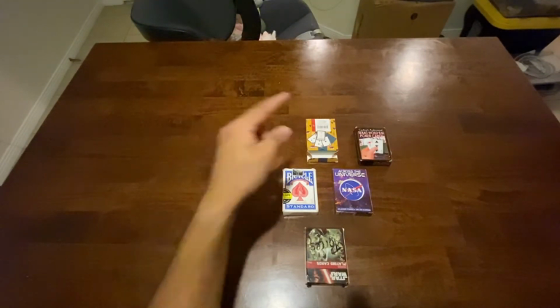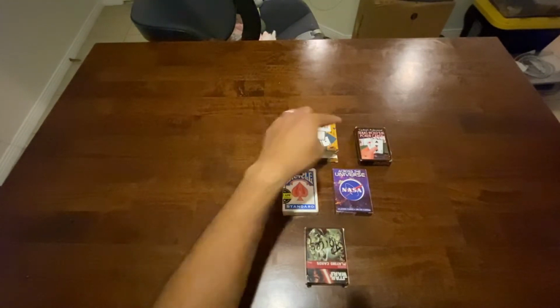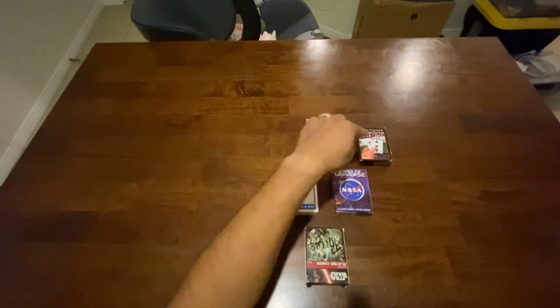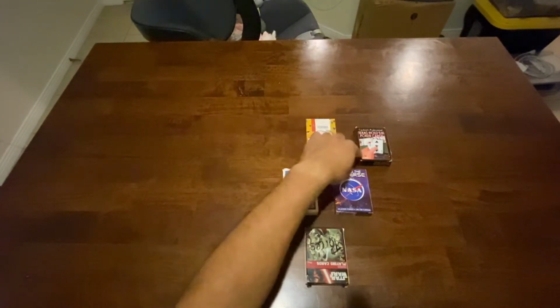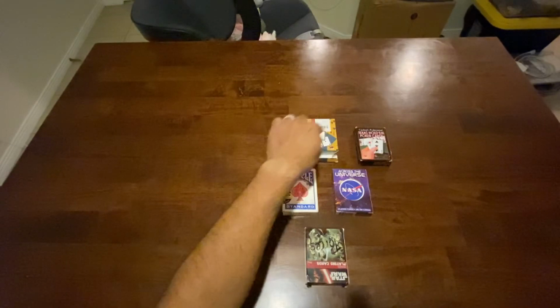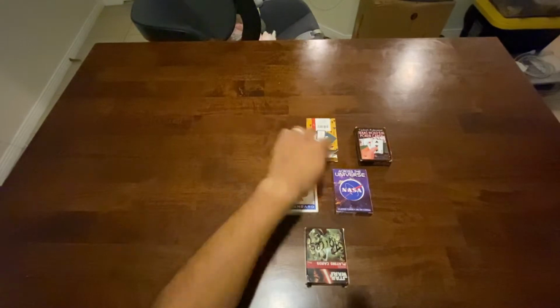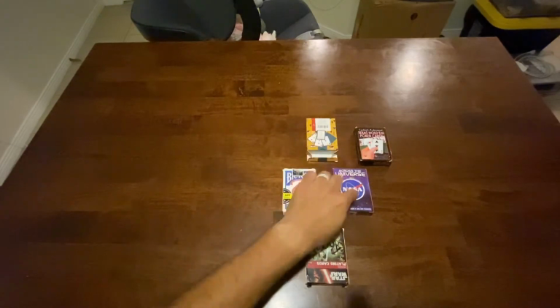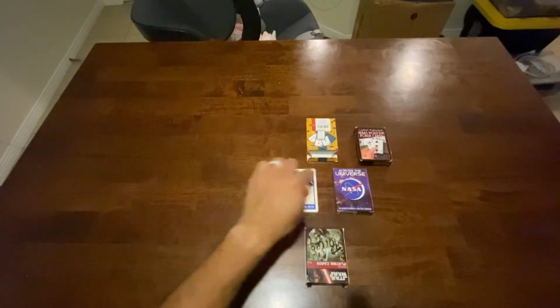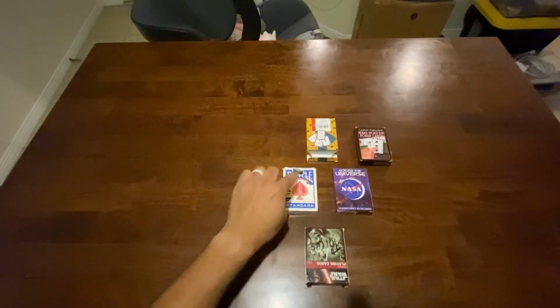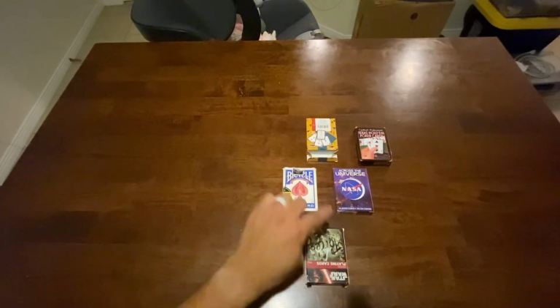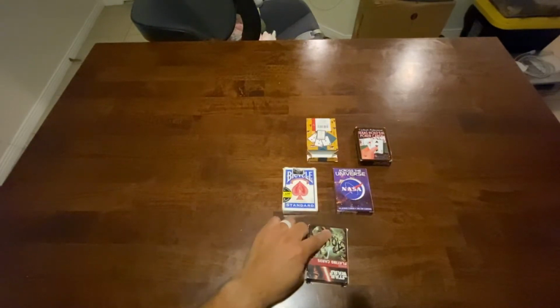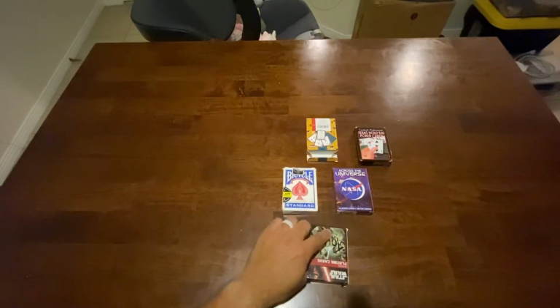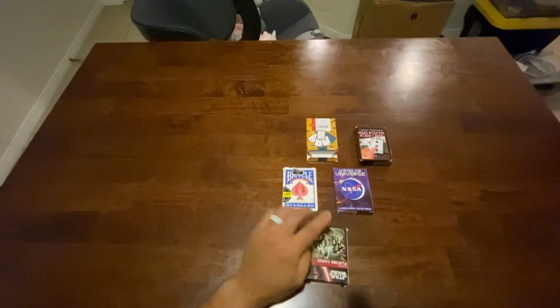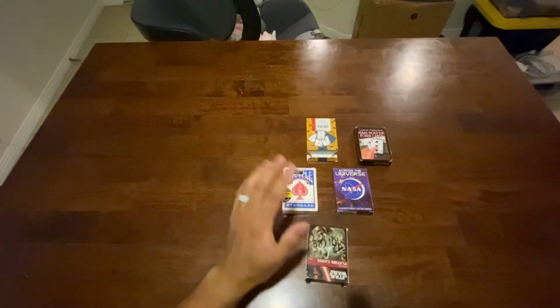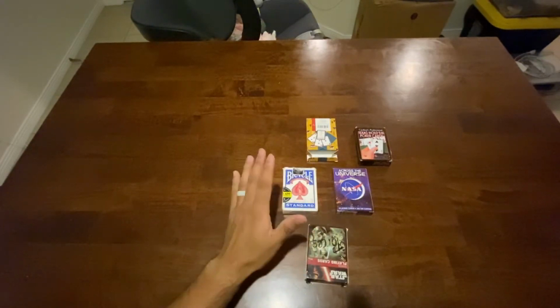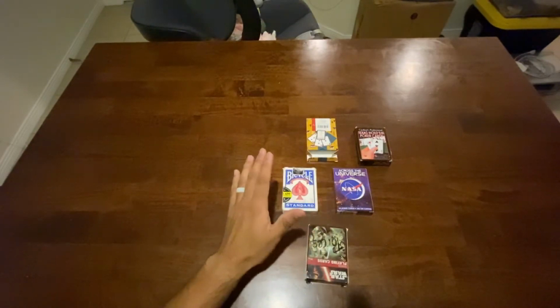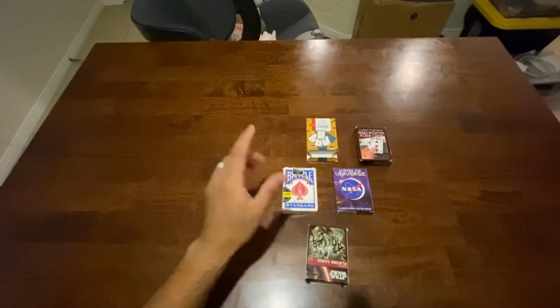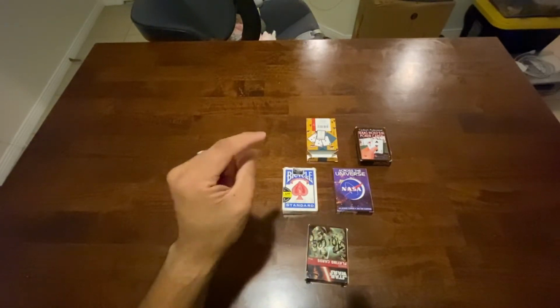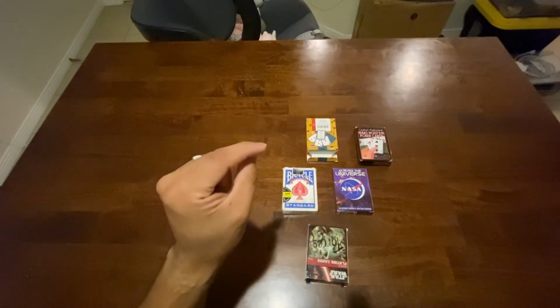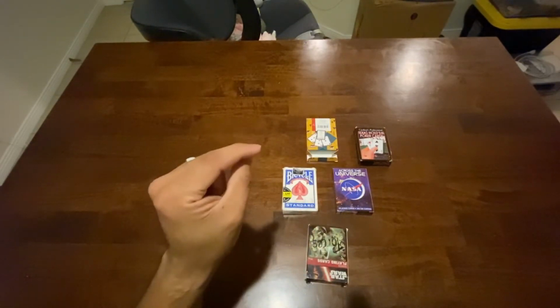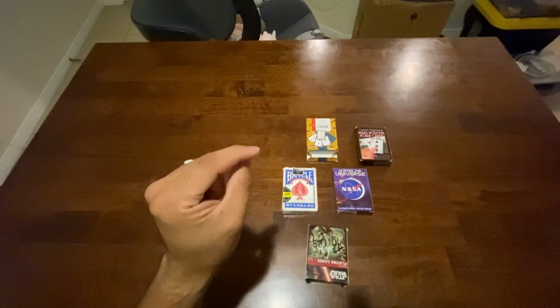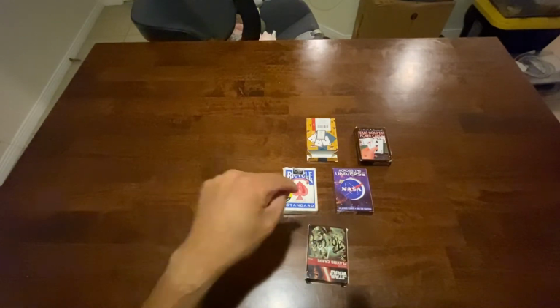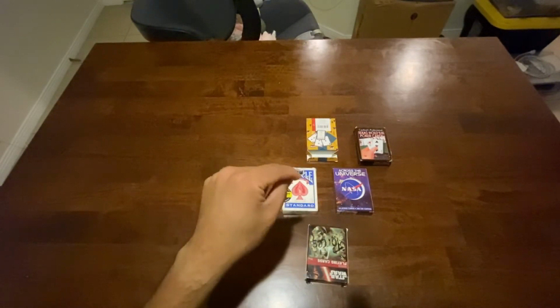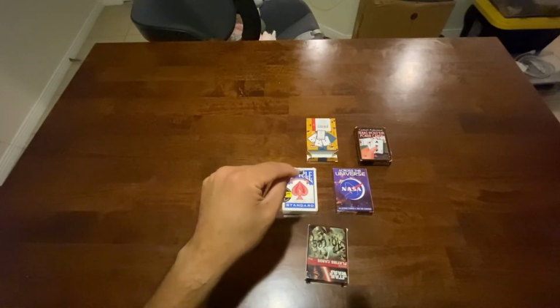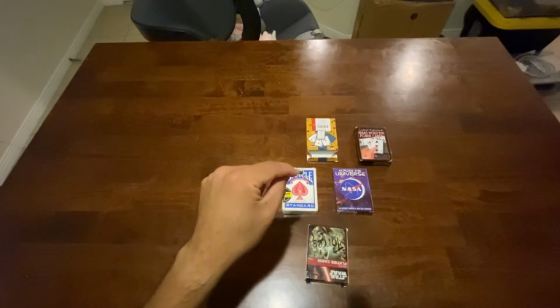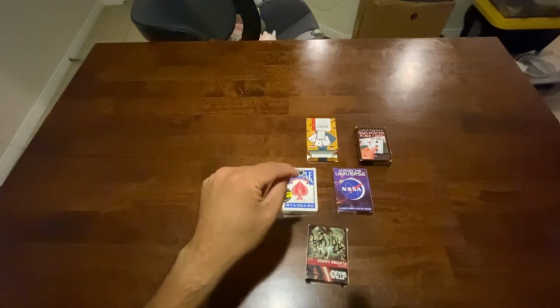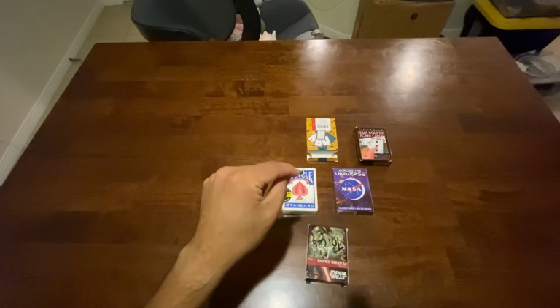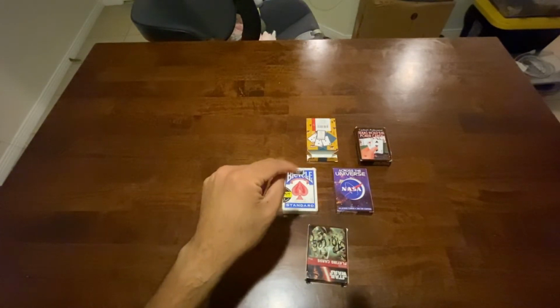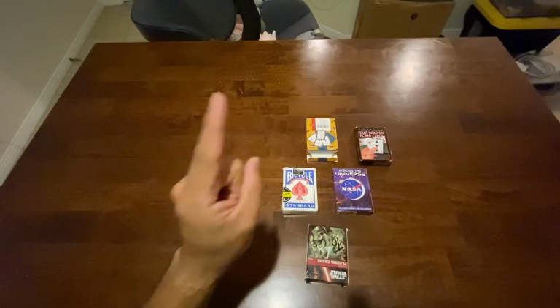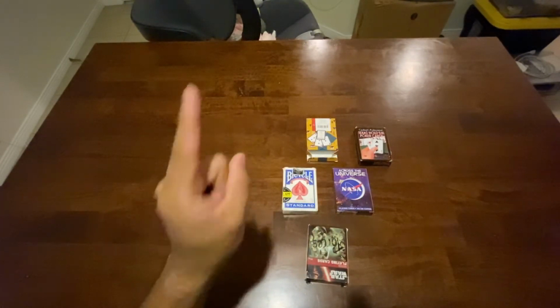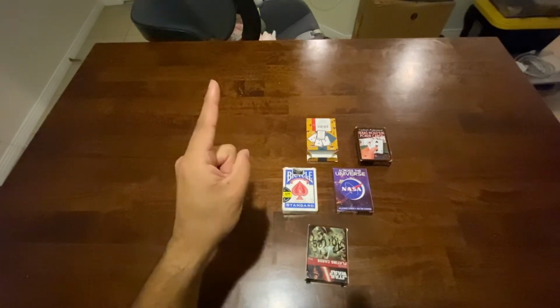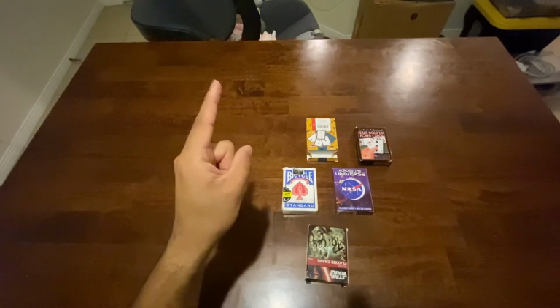One, two, three, four, five — that should be enough. Any more will be too crazy. Let's do this.